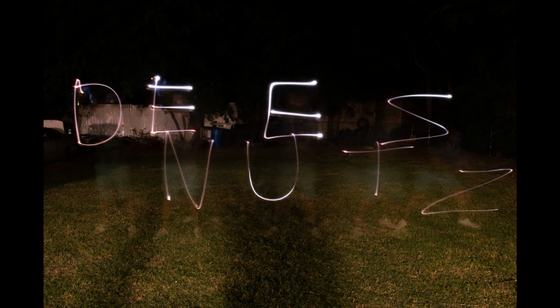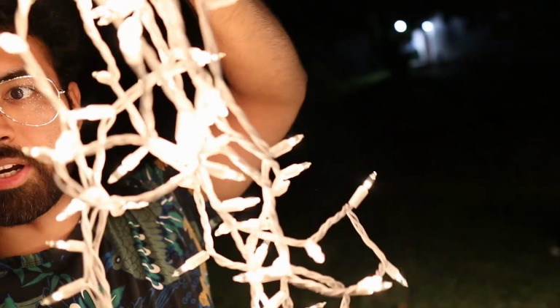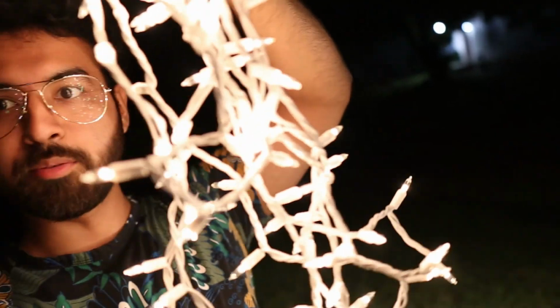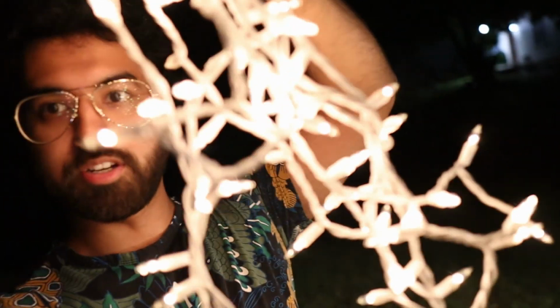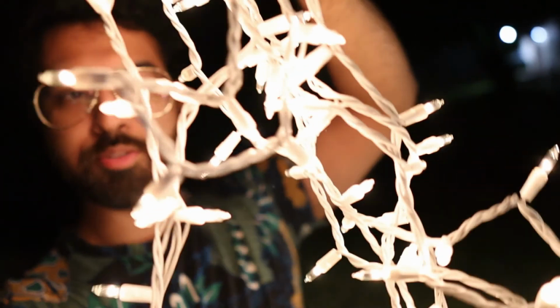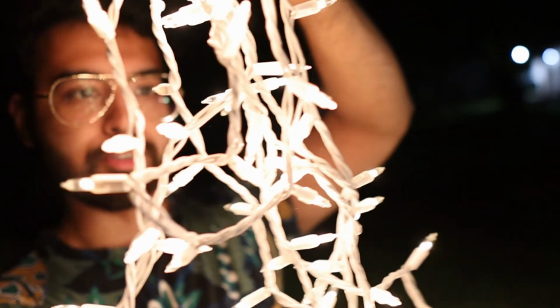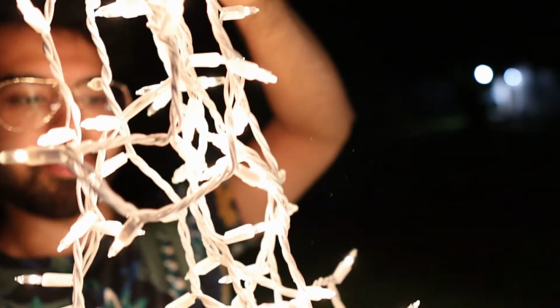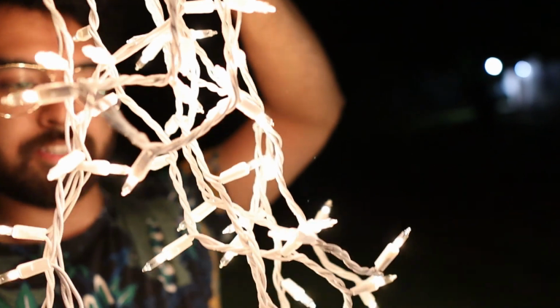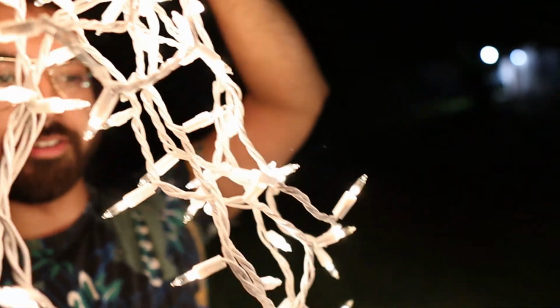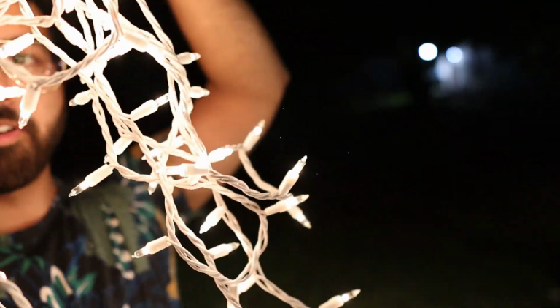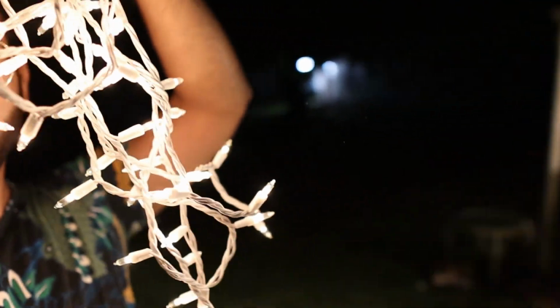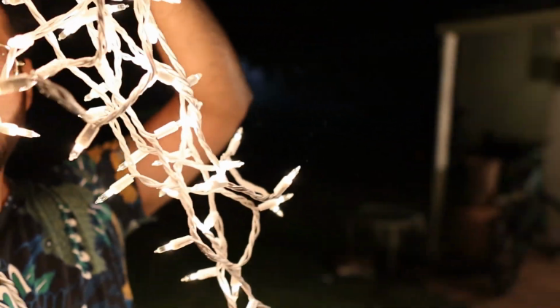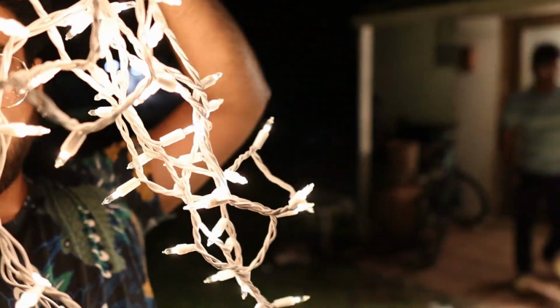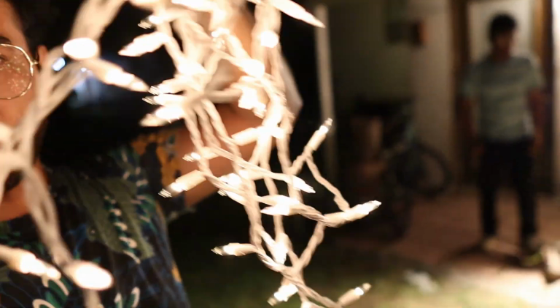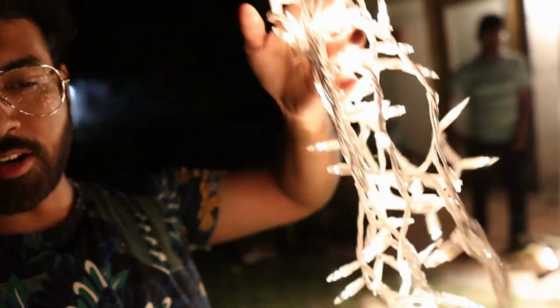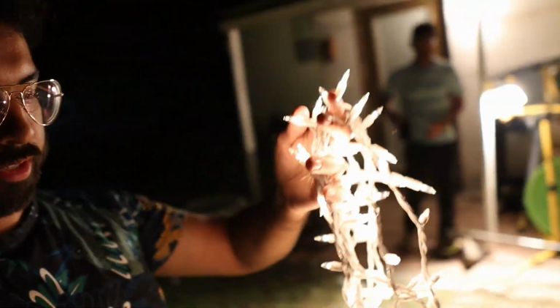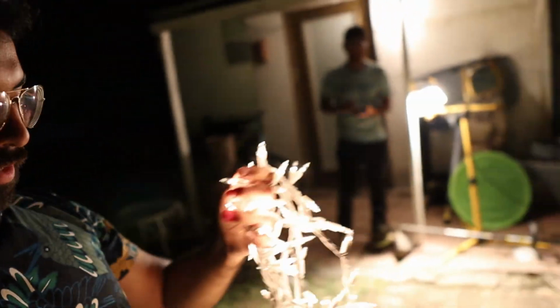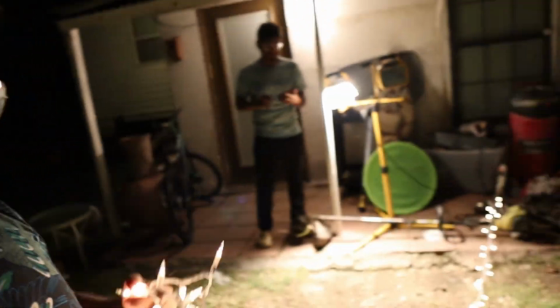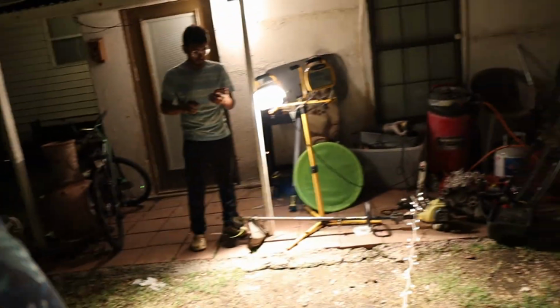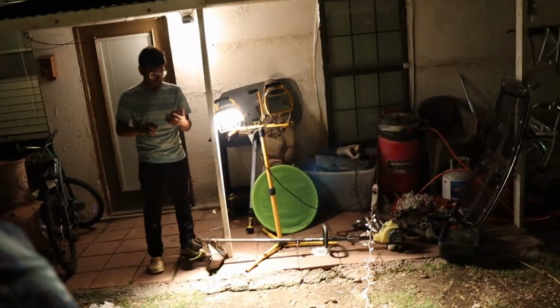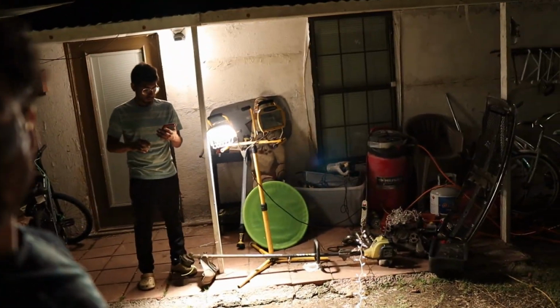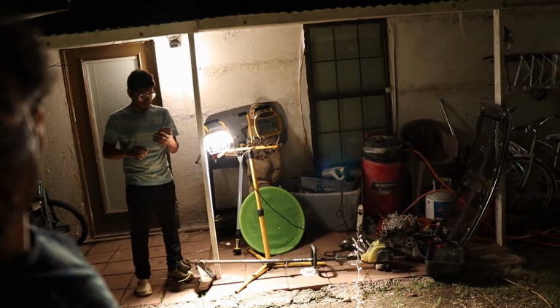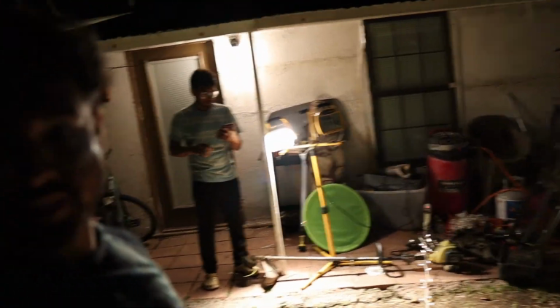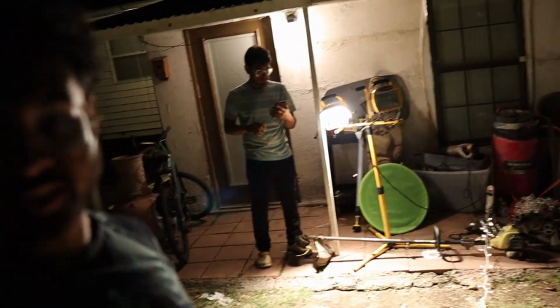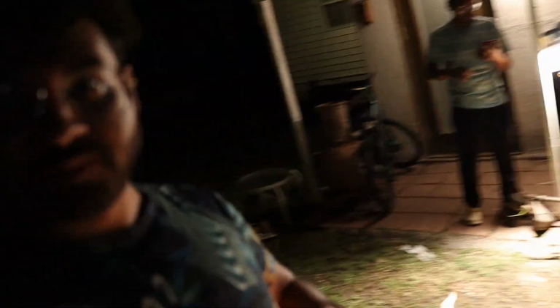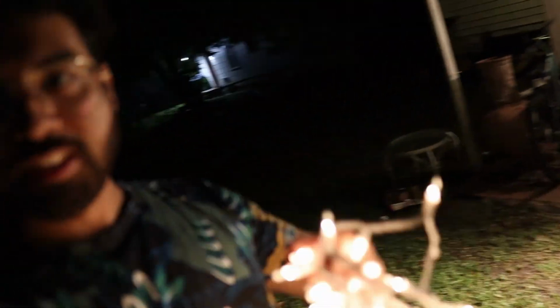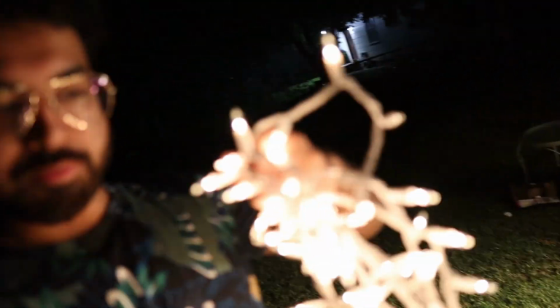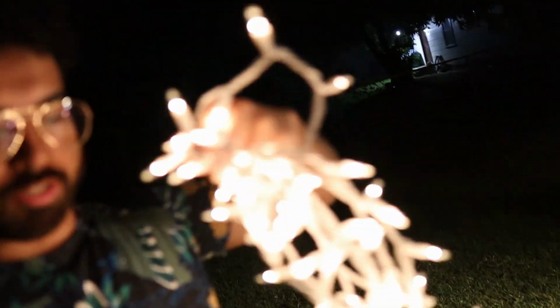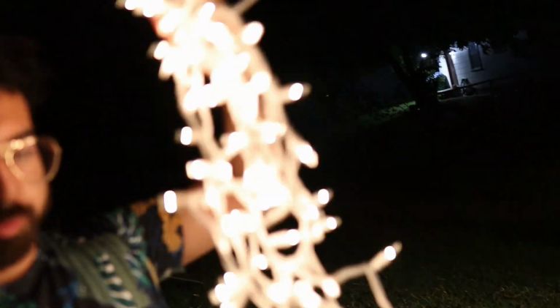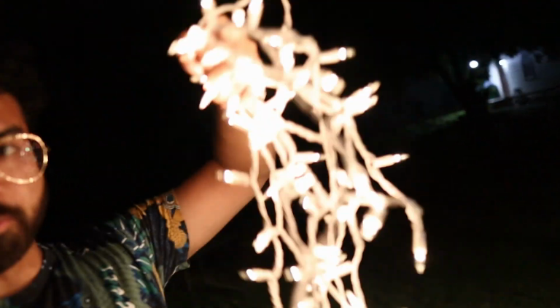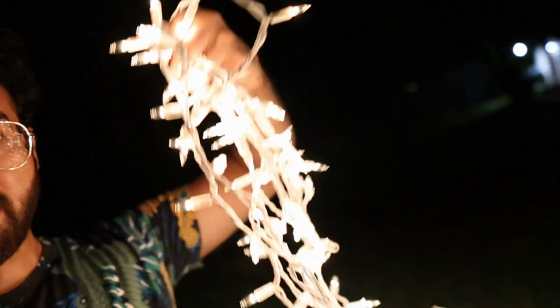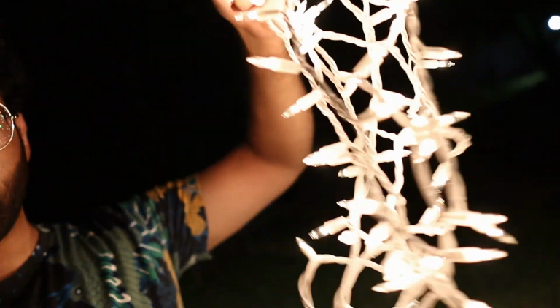Right now we're going to use the Christmas lights and we'll see what kind of cool pictures we can get. I'm just going to spin them around.